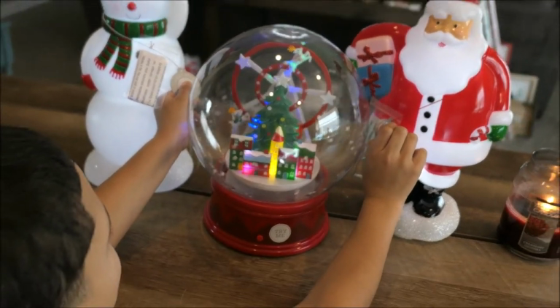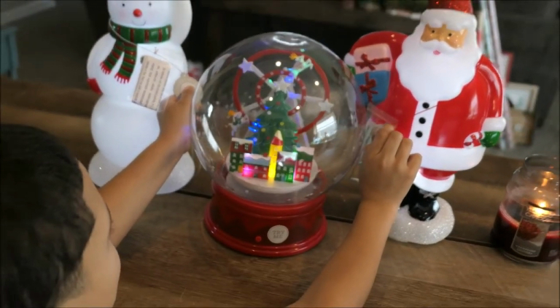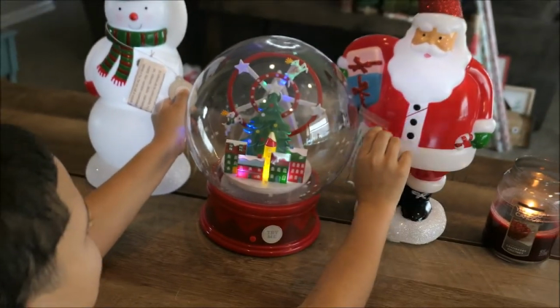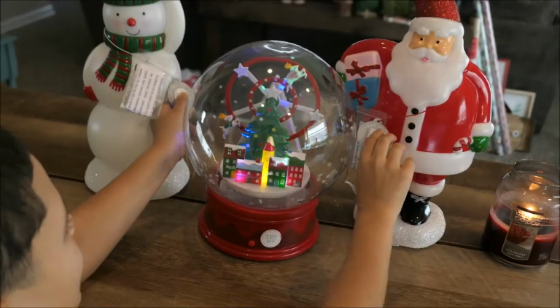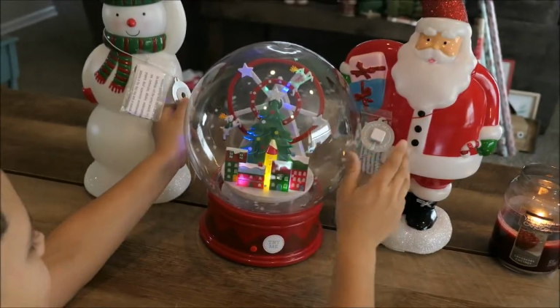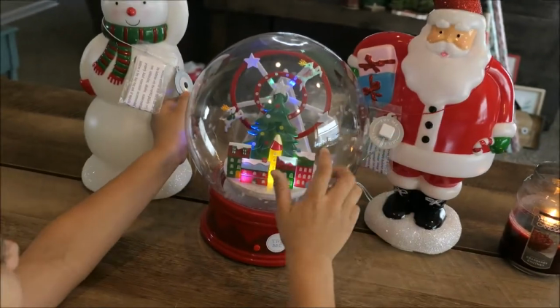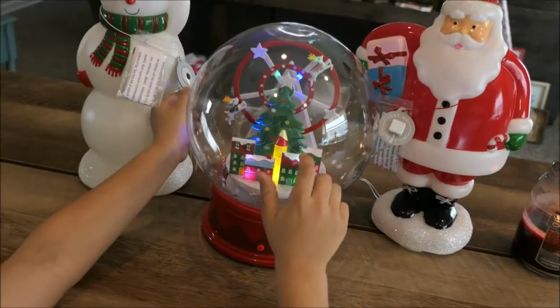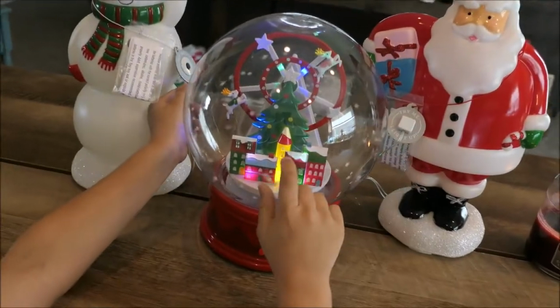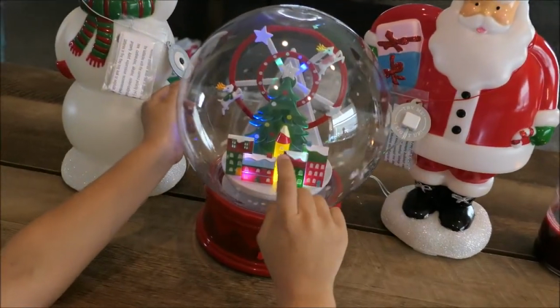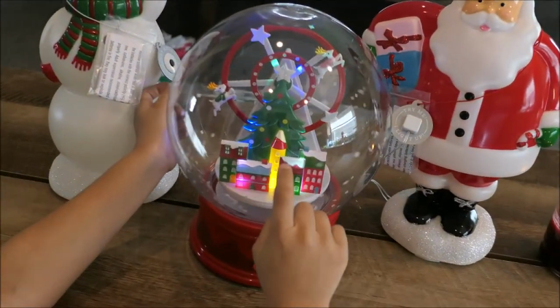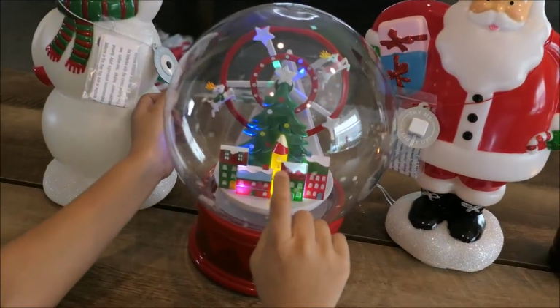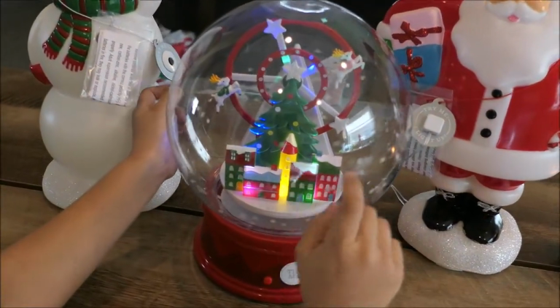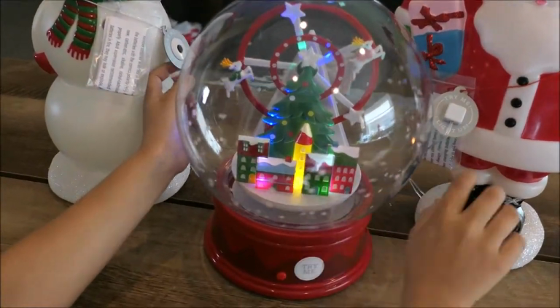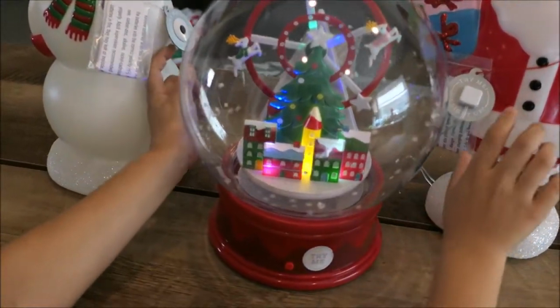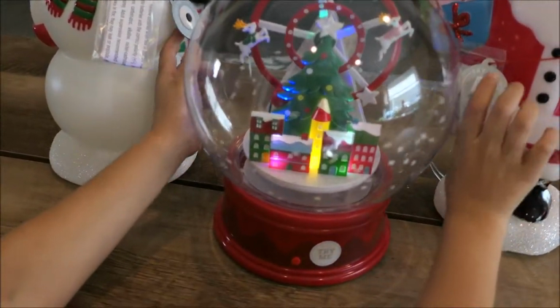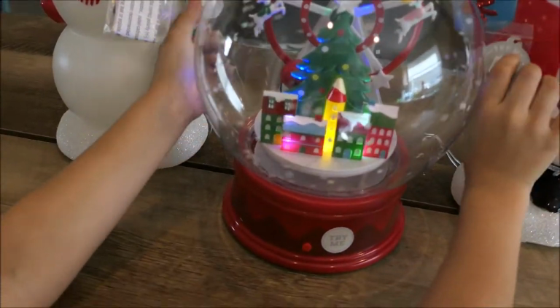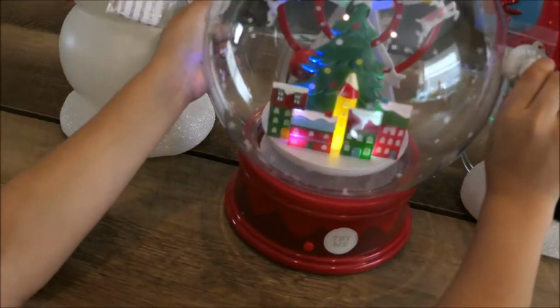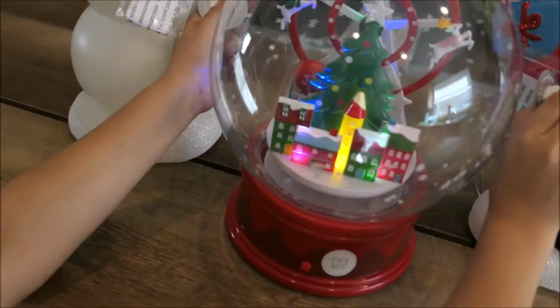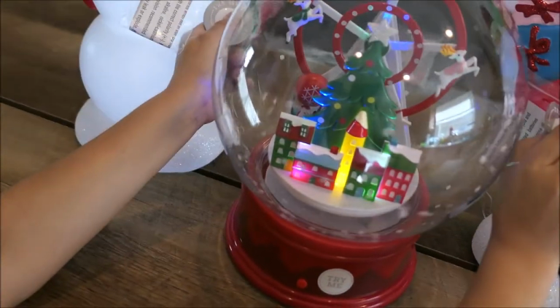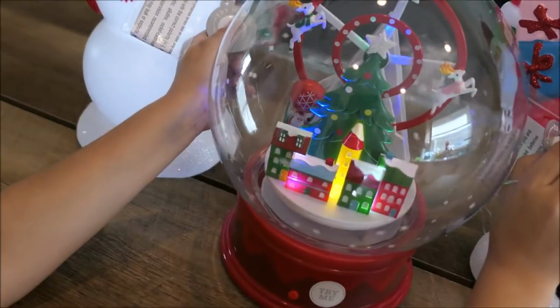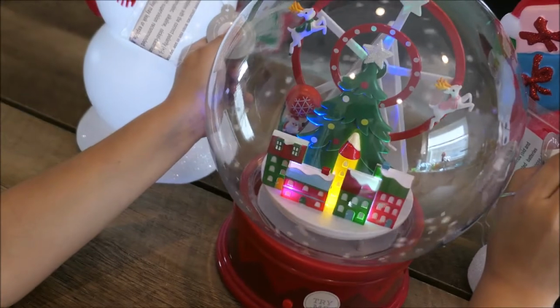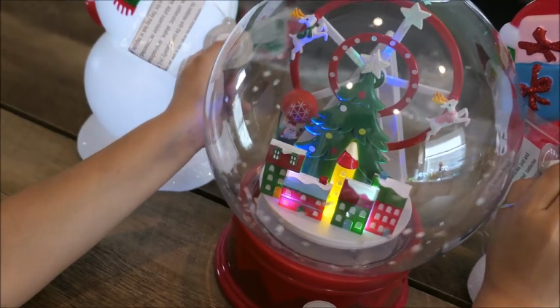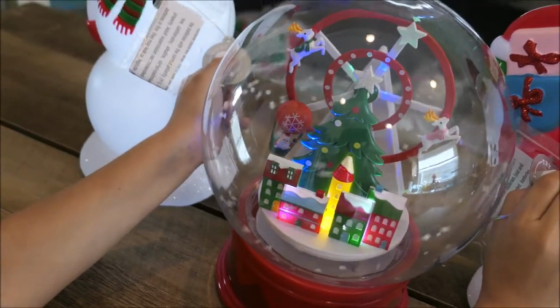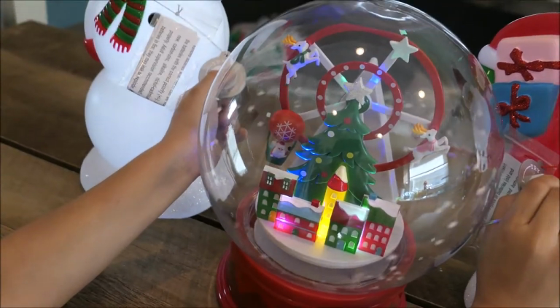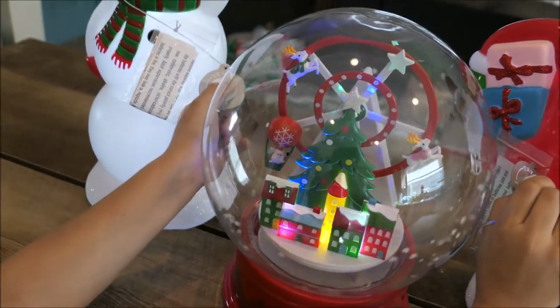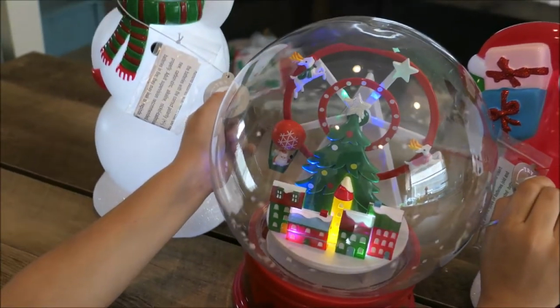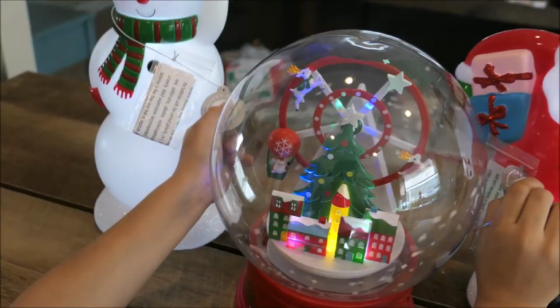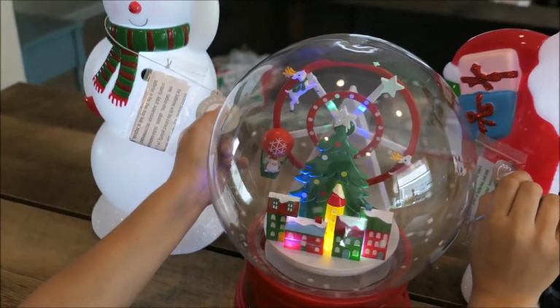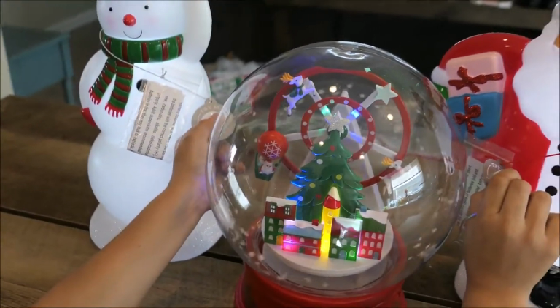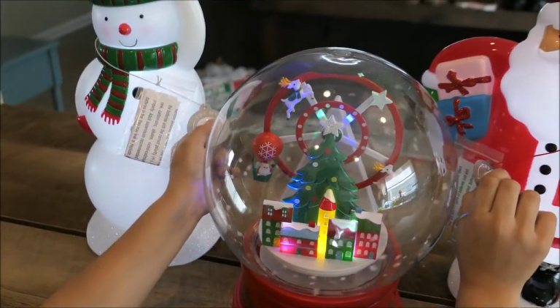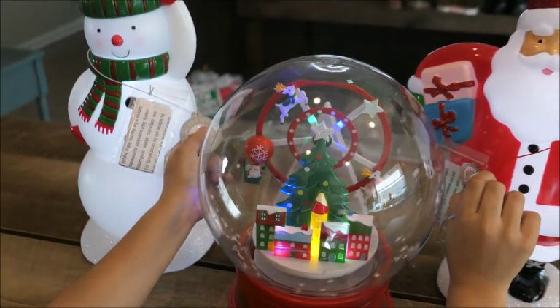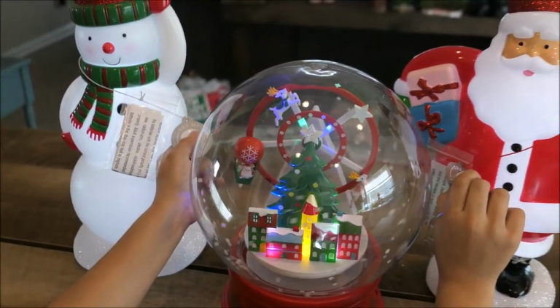My favorite right here is the snow globe. And that's Layla's favorite too. So cute.